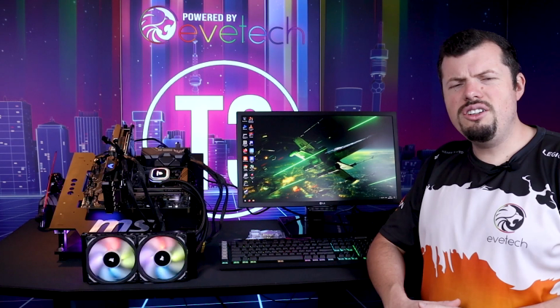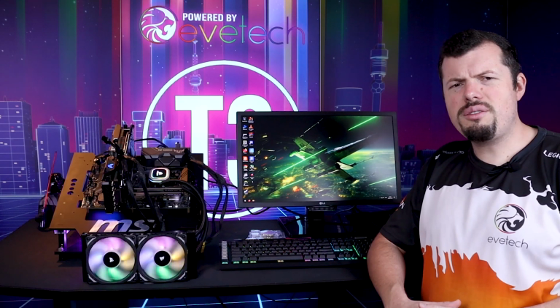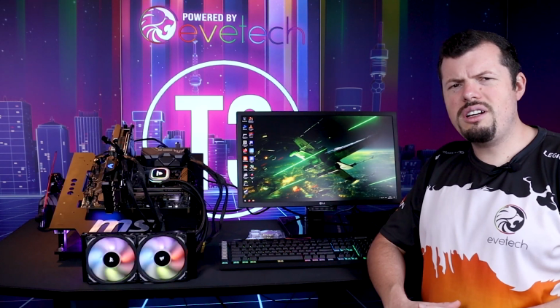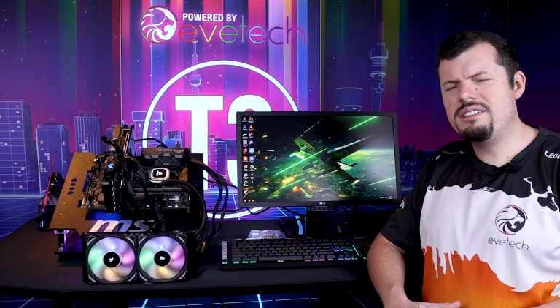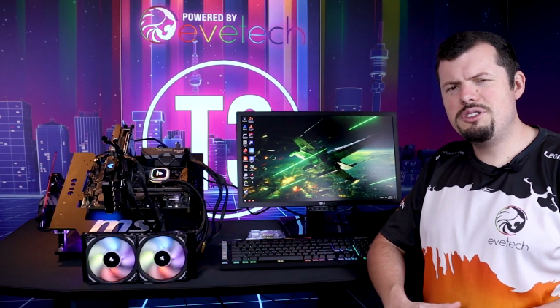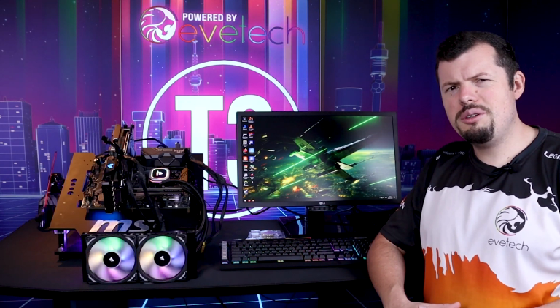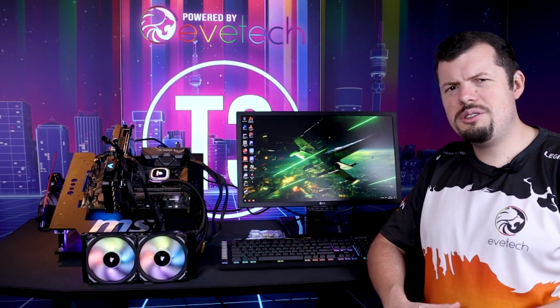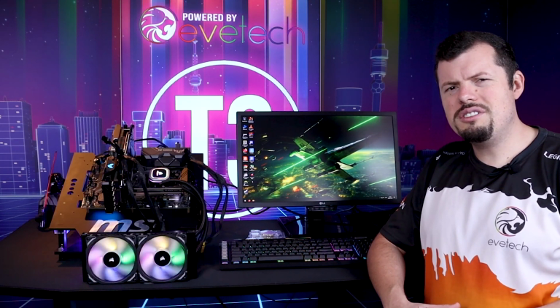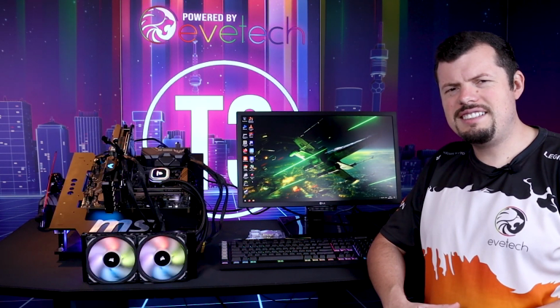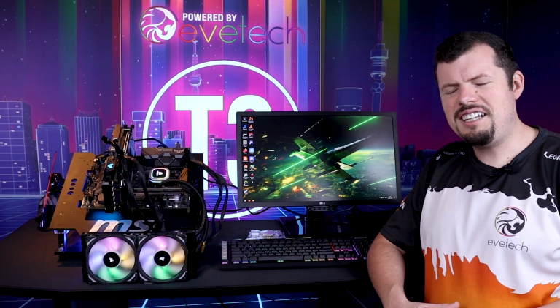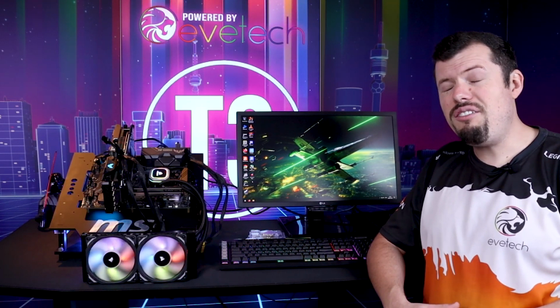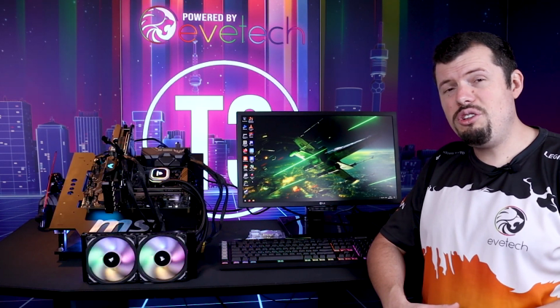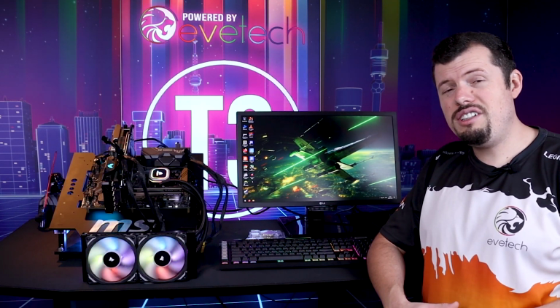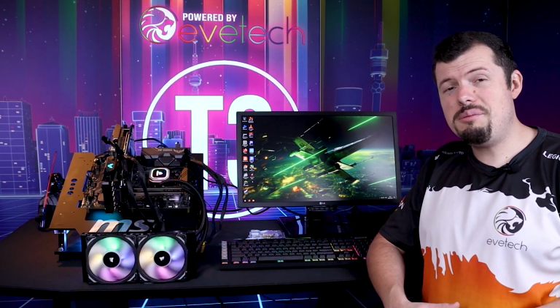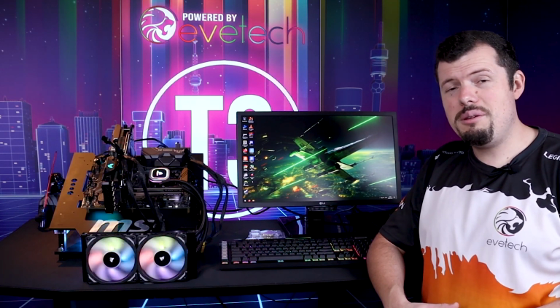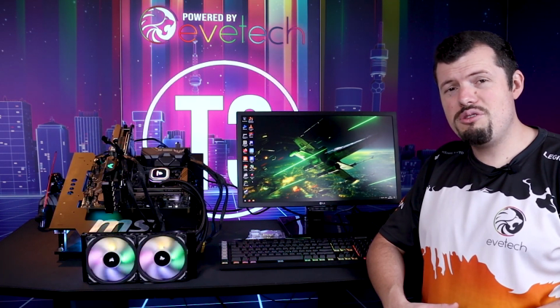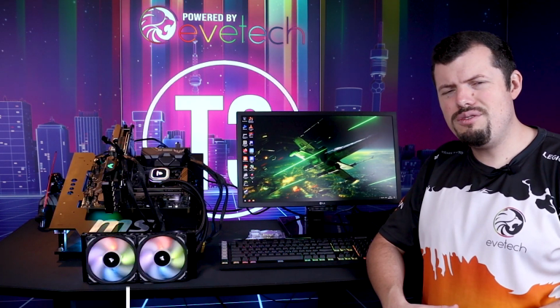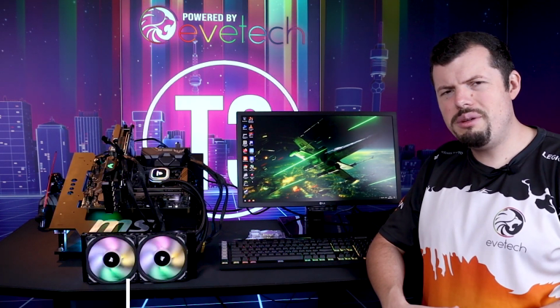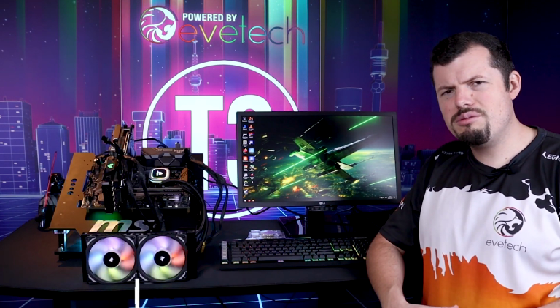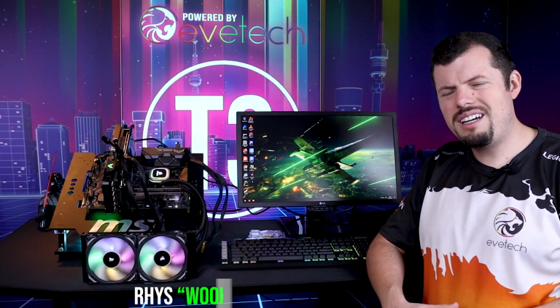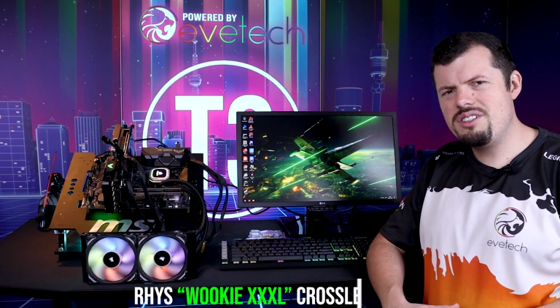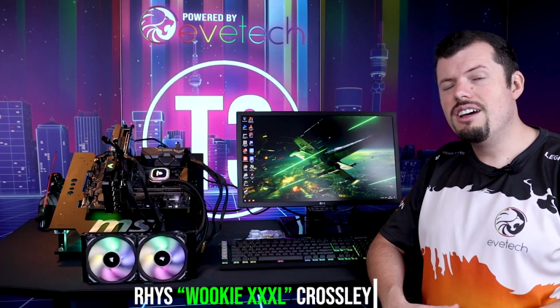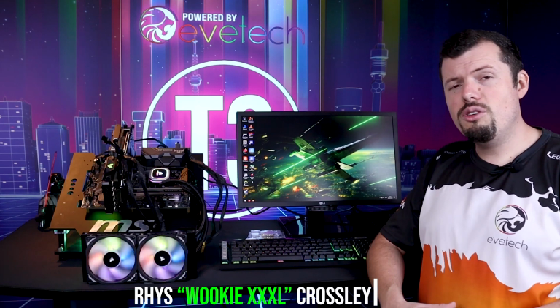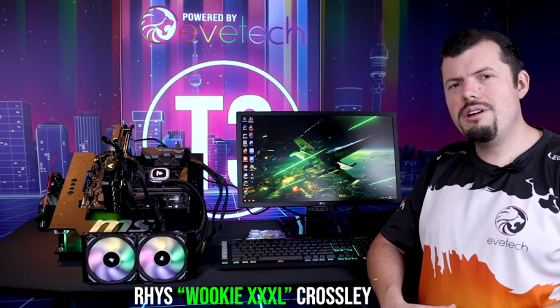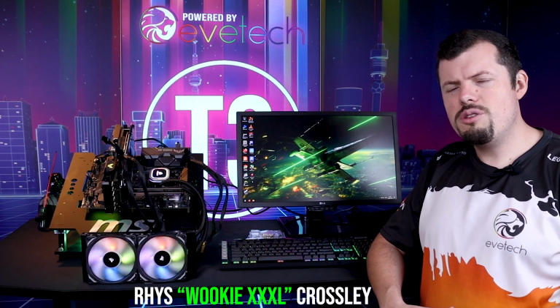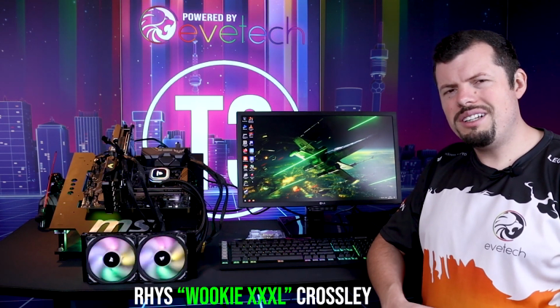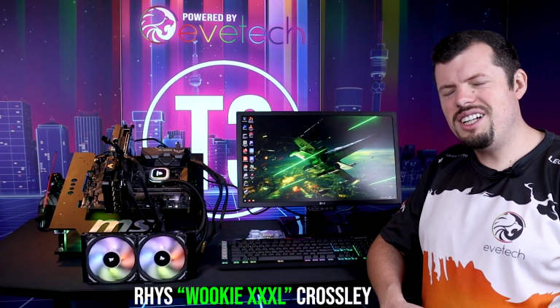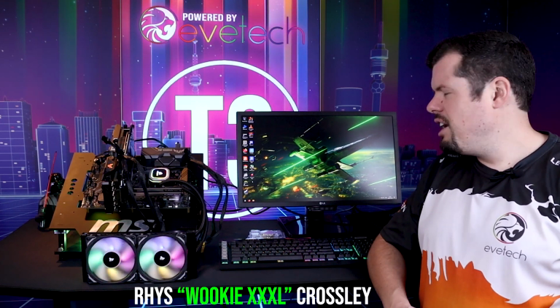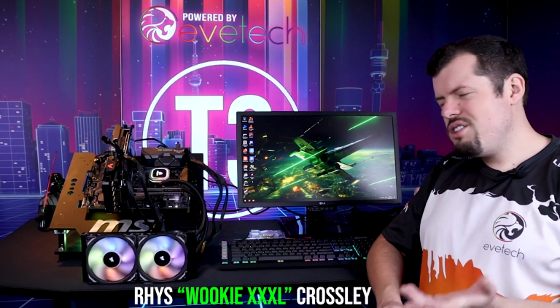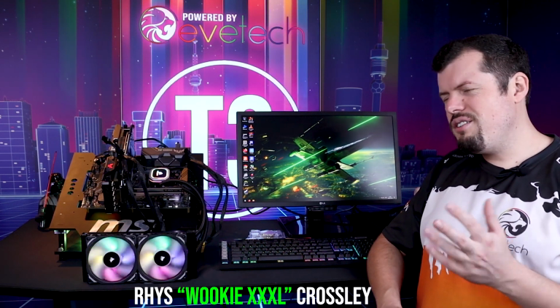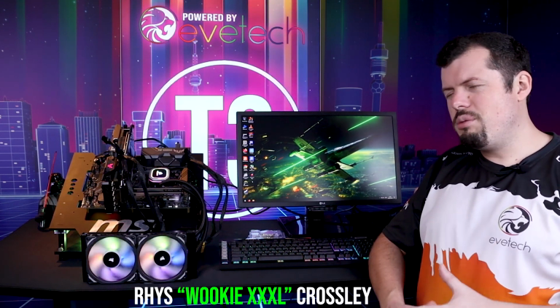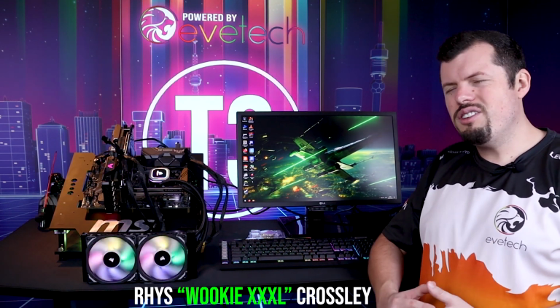Good afternoon, welcome to Turbo Tortoise Tech. If you're new here, my name is Rhys Fourpiece from KFC or Wookiee XXXL, whichever you prefer.